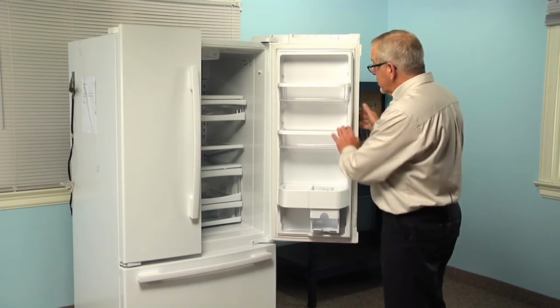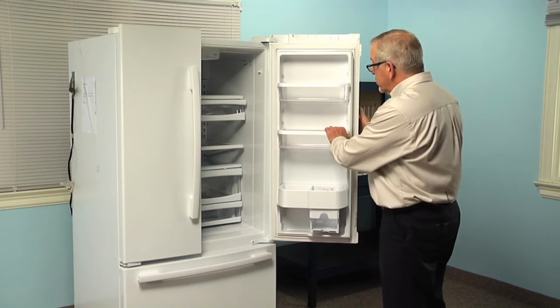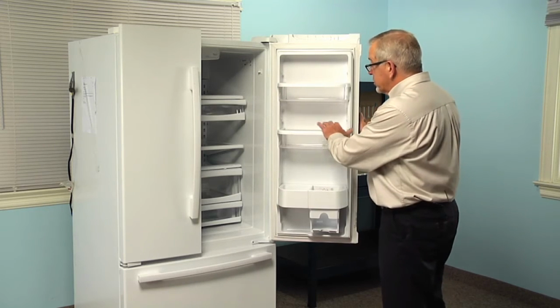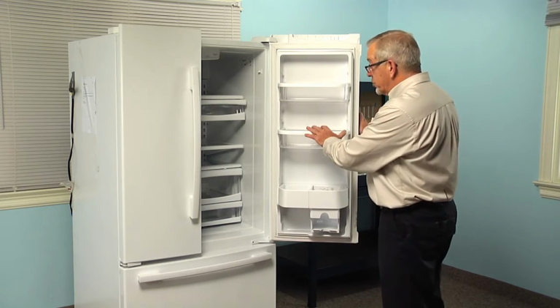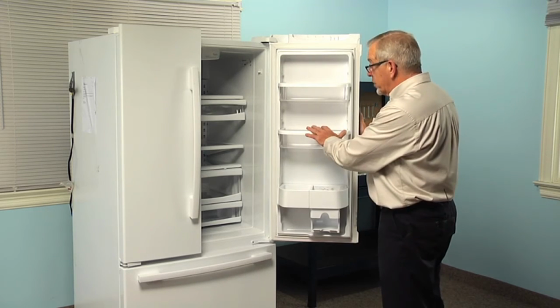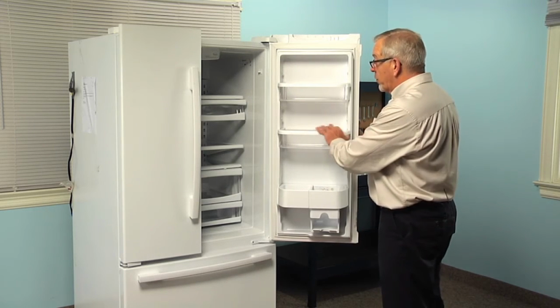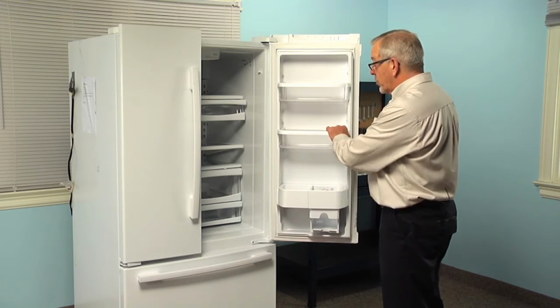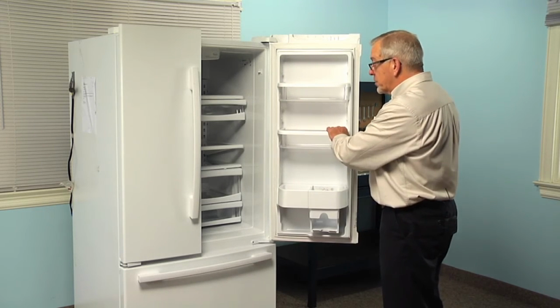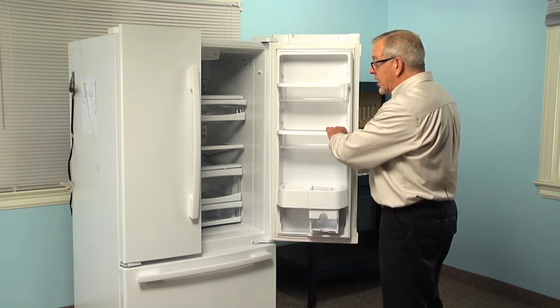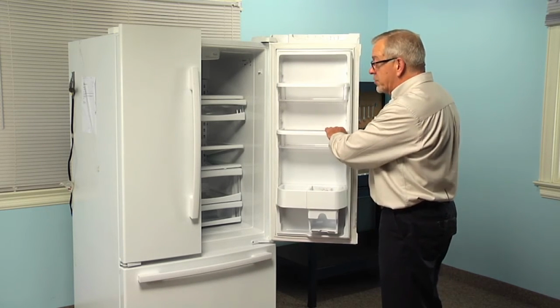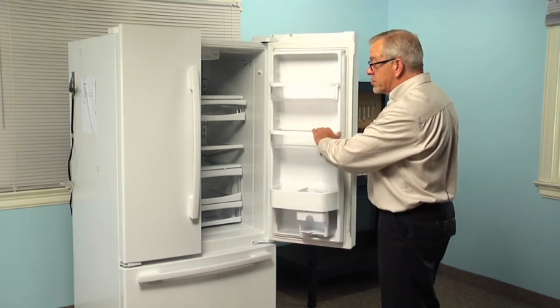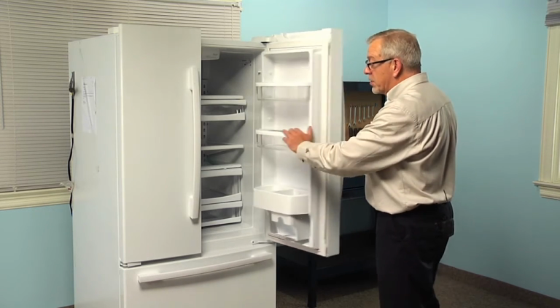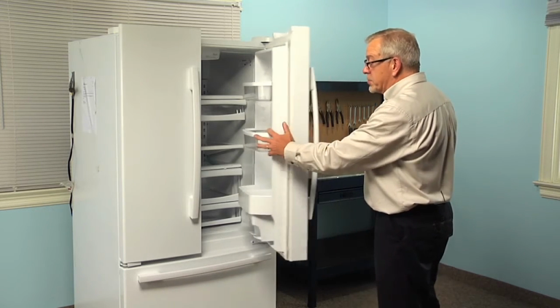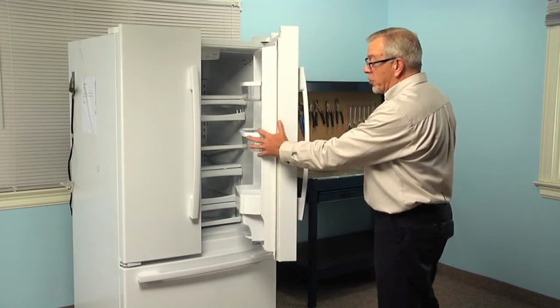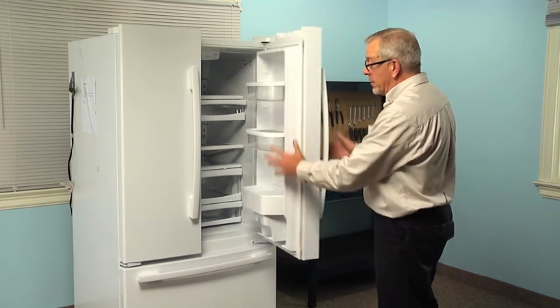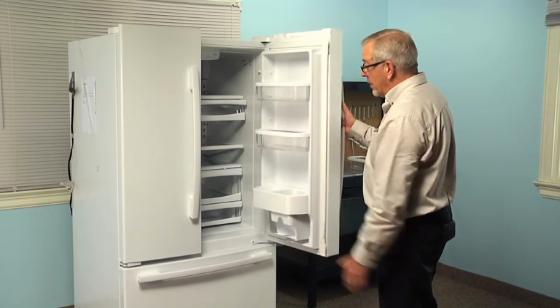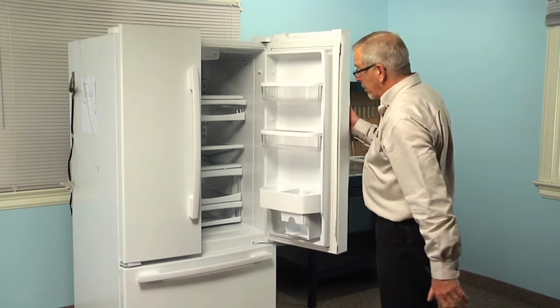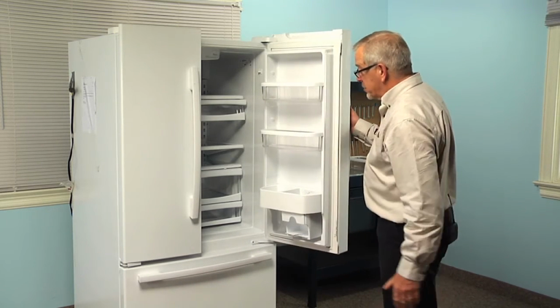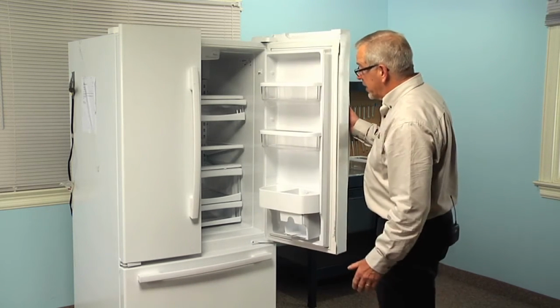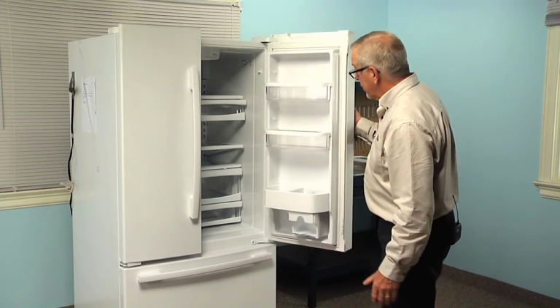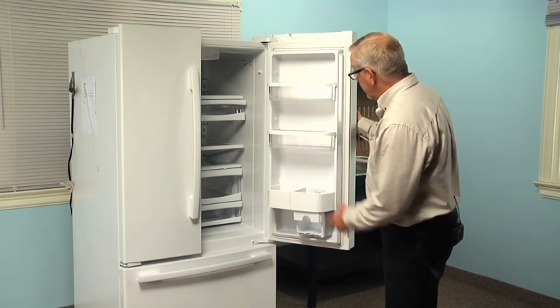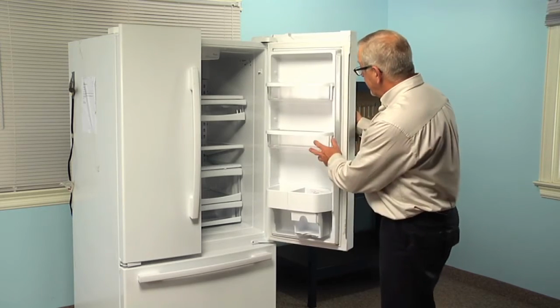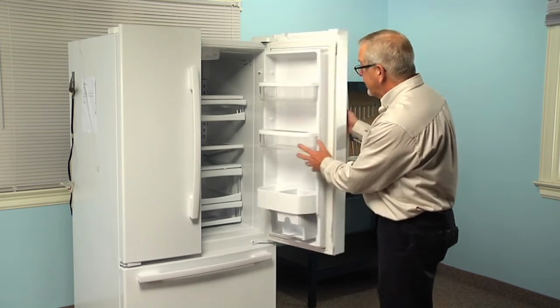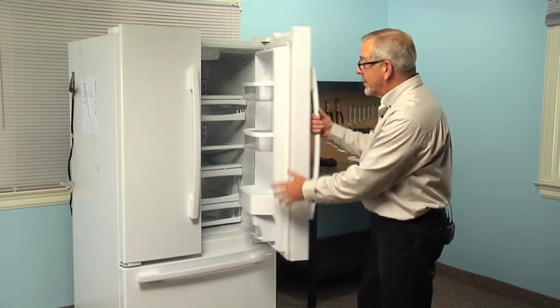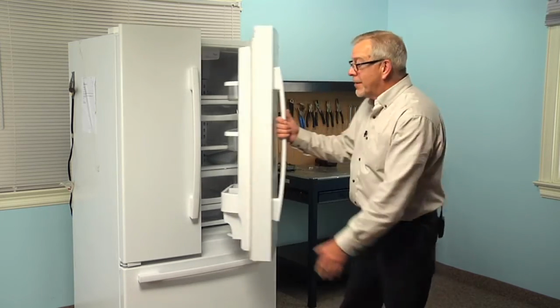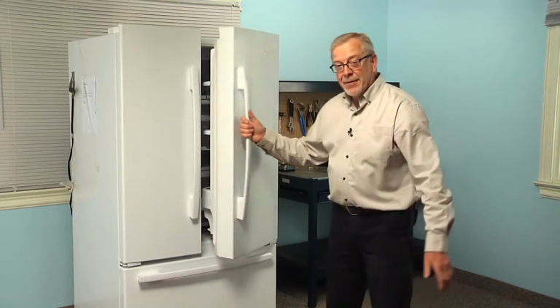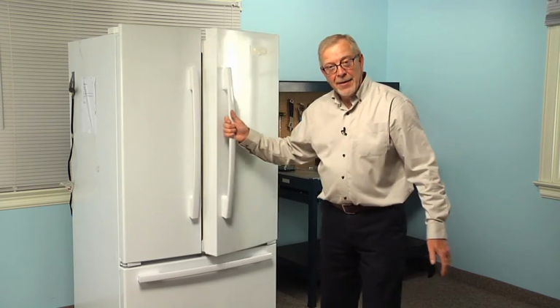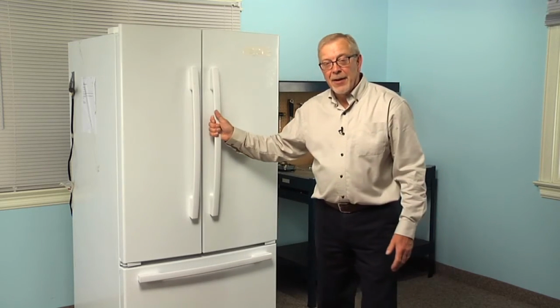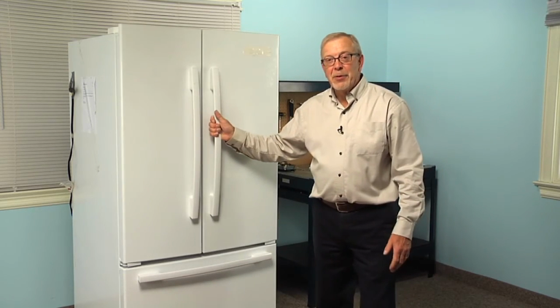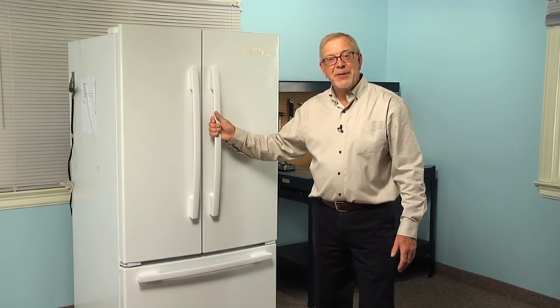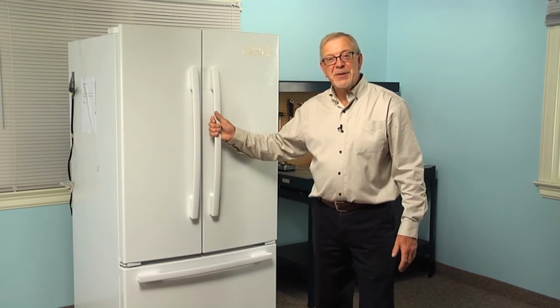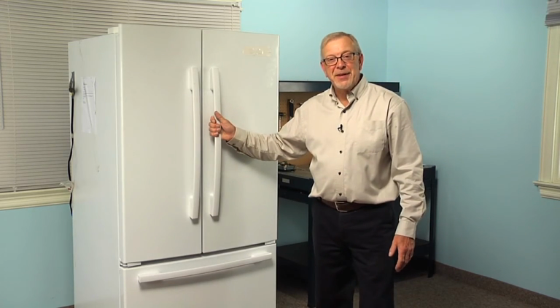To prolong the life of the door bins, we suggest that you do not overload them and don't use them to close the door — always use the handle. Now the repair is complete.